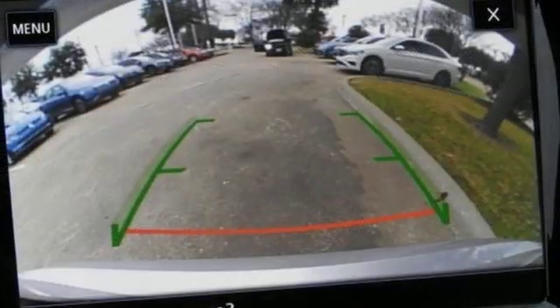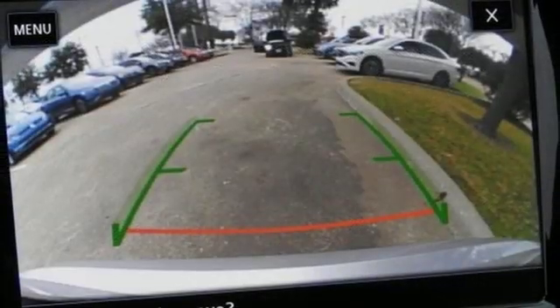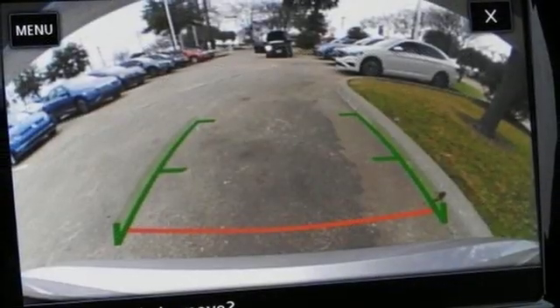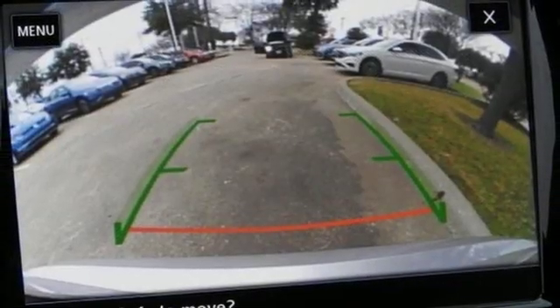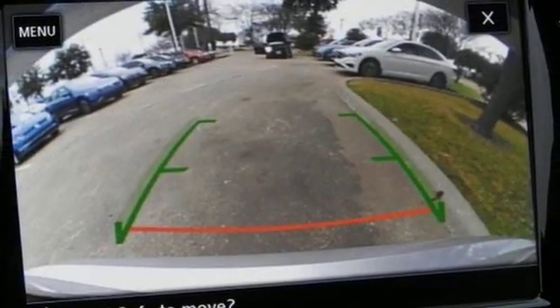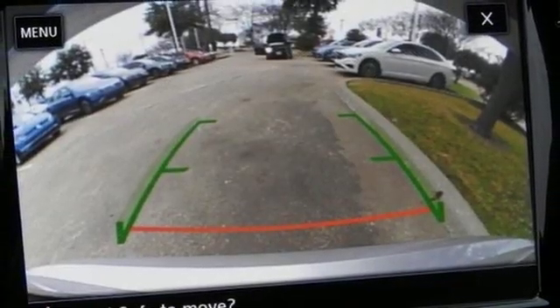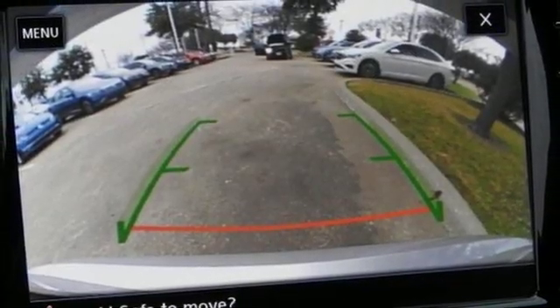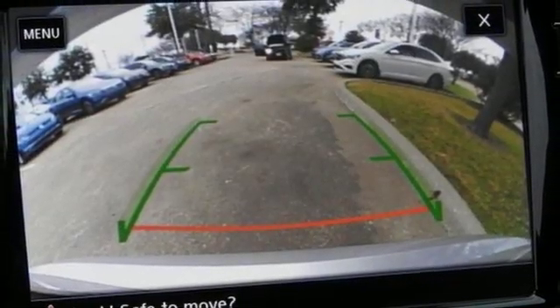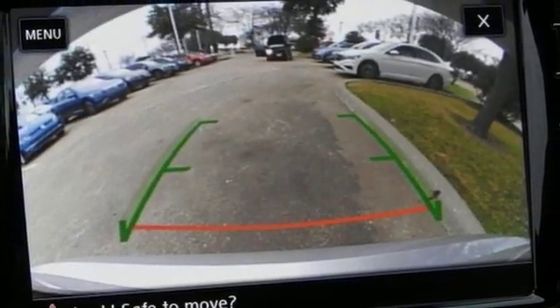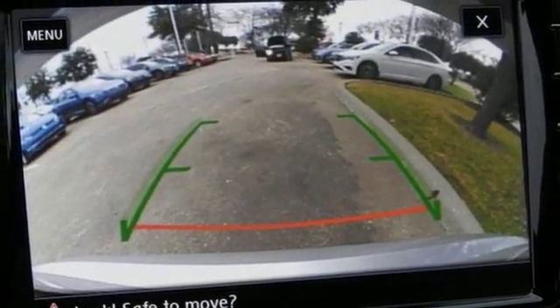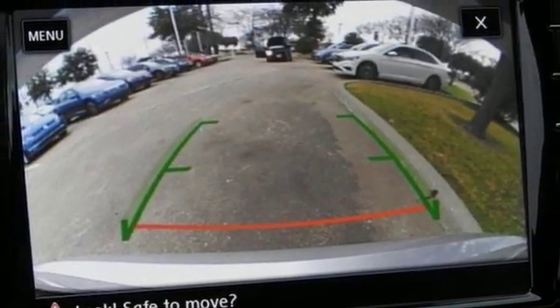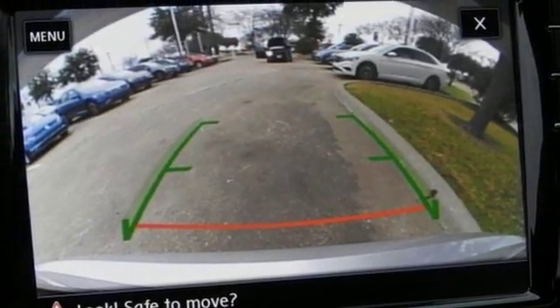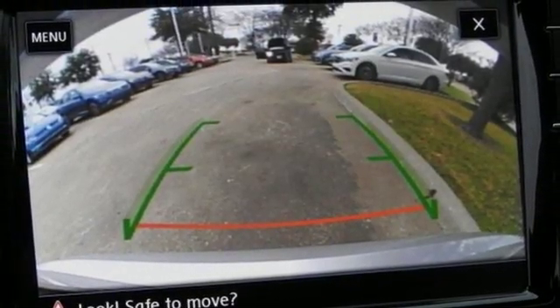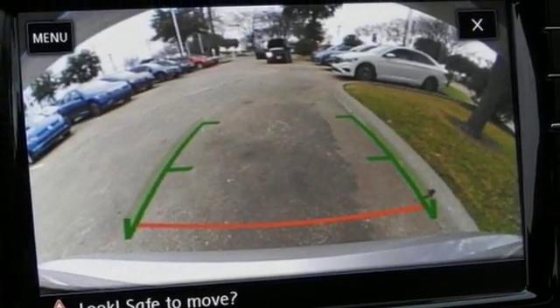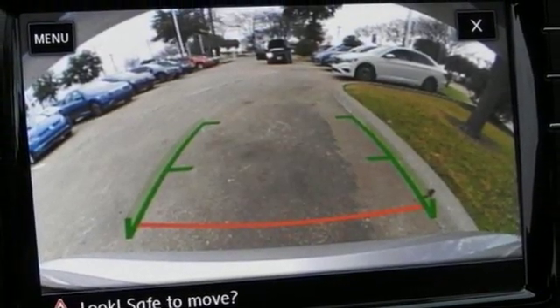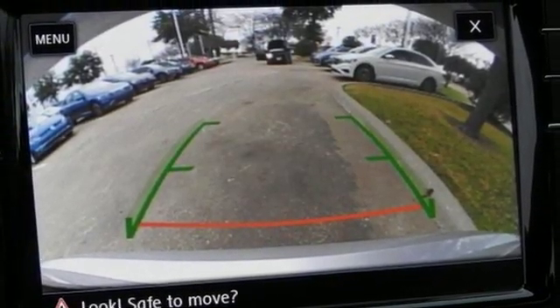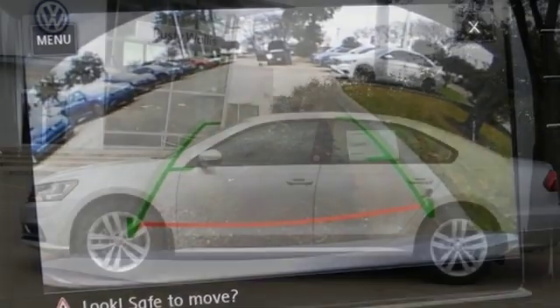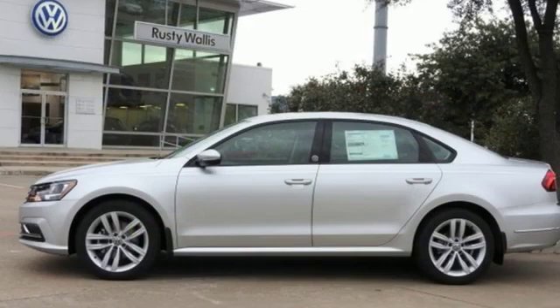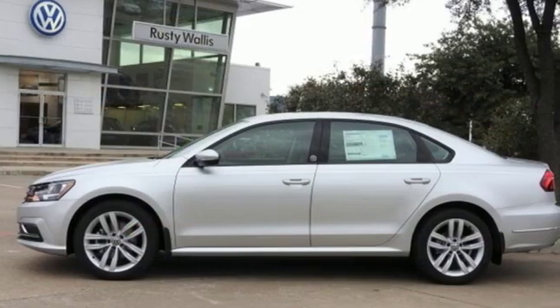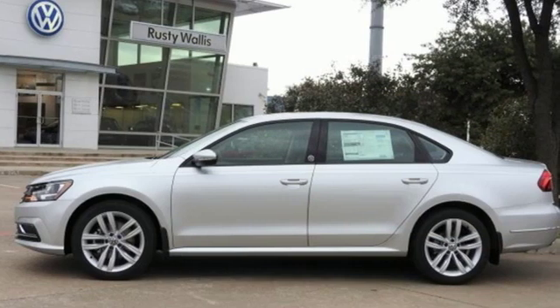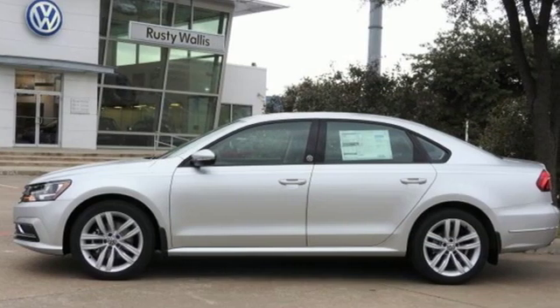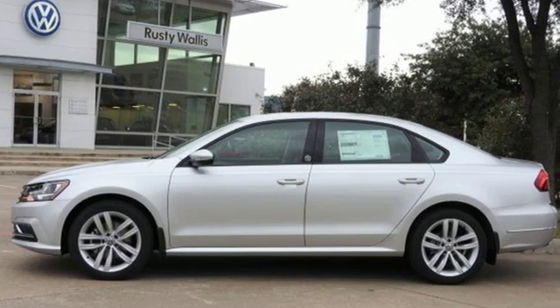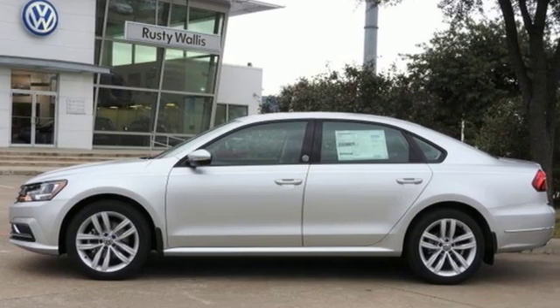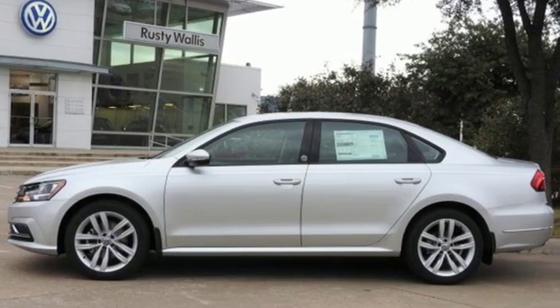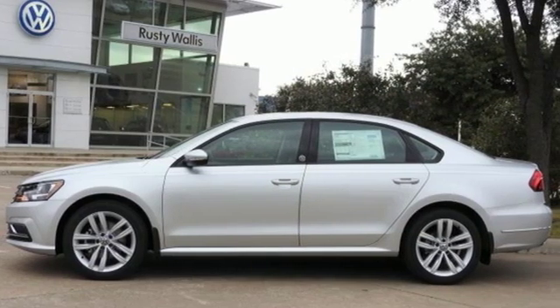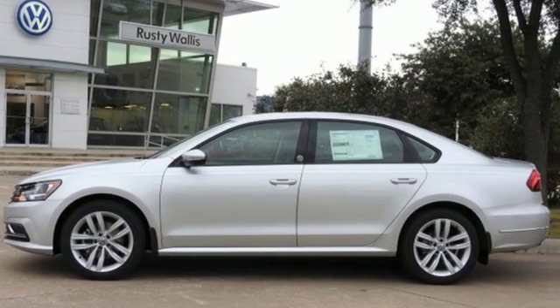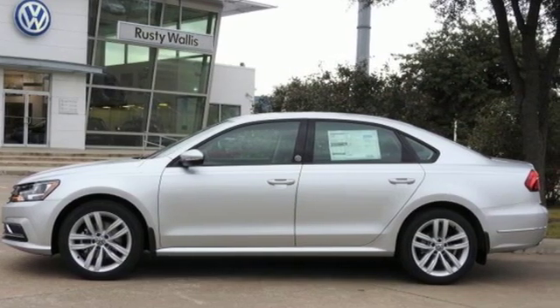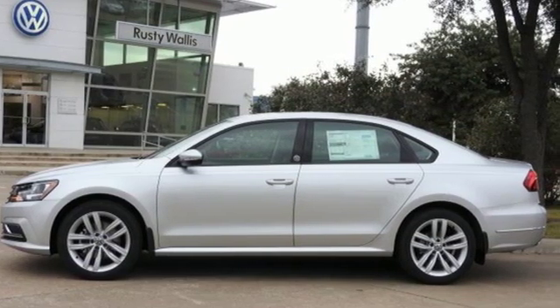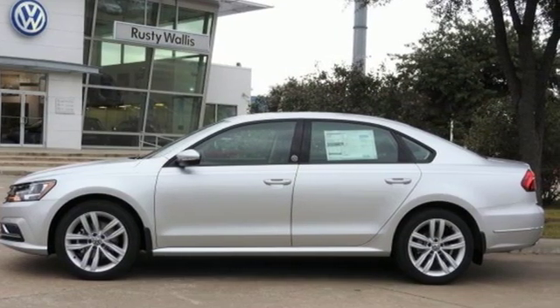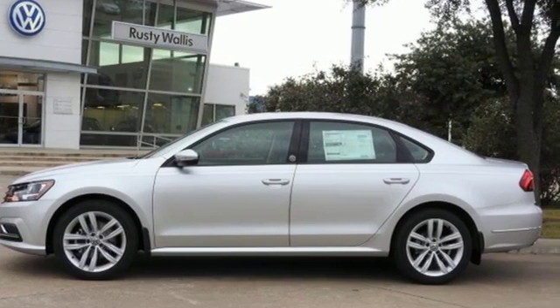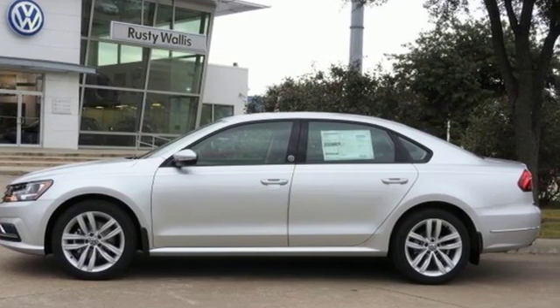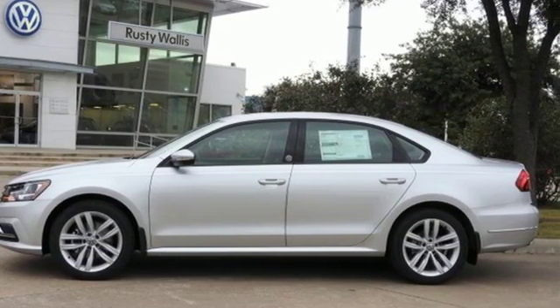And automatic transmission. Volkswagen, where safety and performance come standard. See it for yourself when you take it for a test drive.